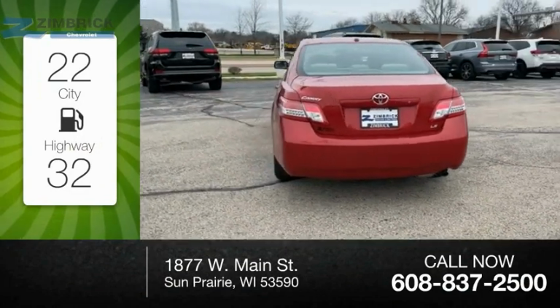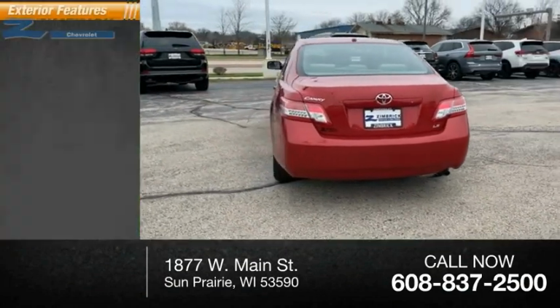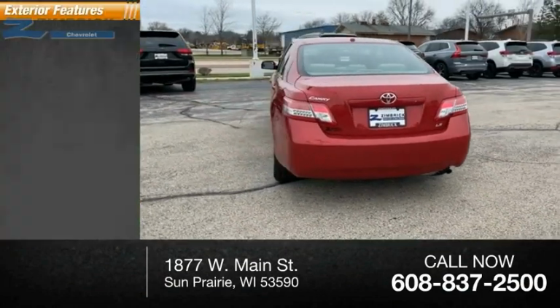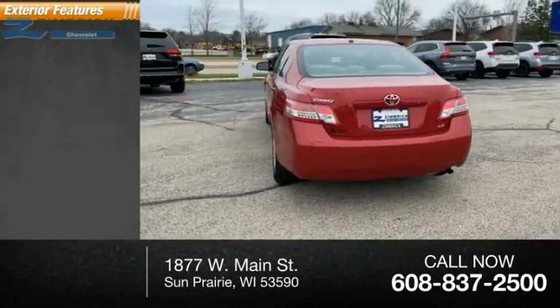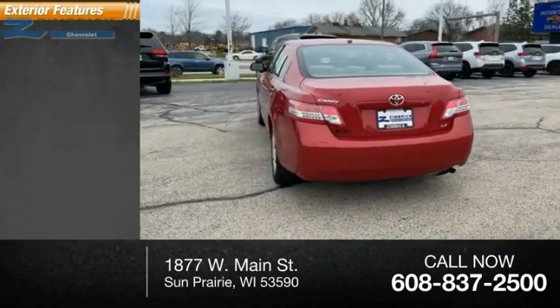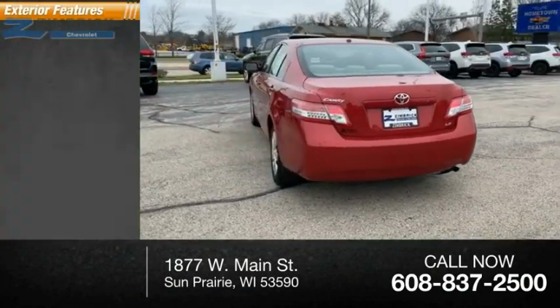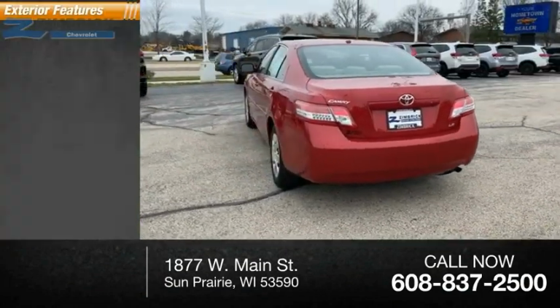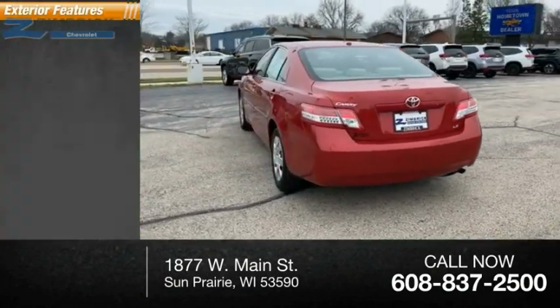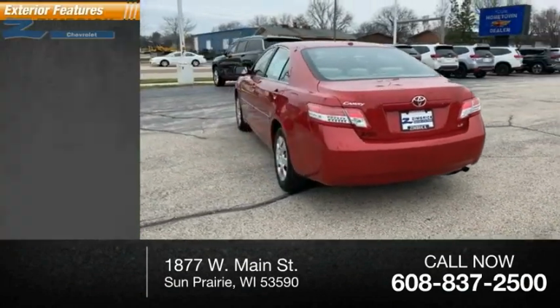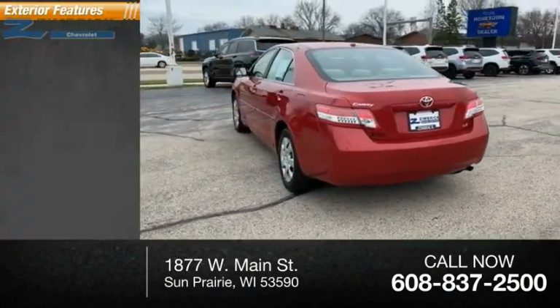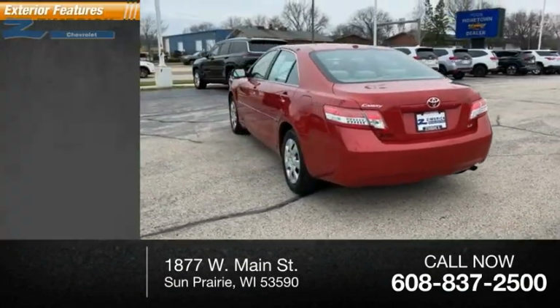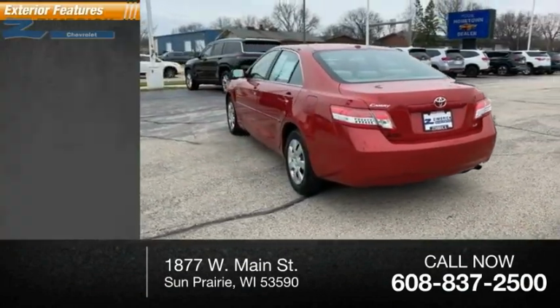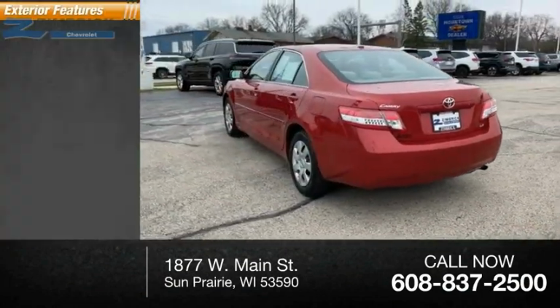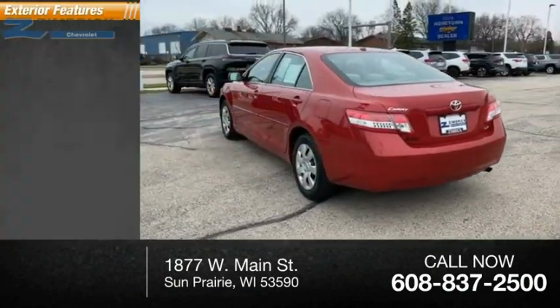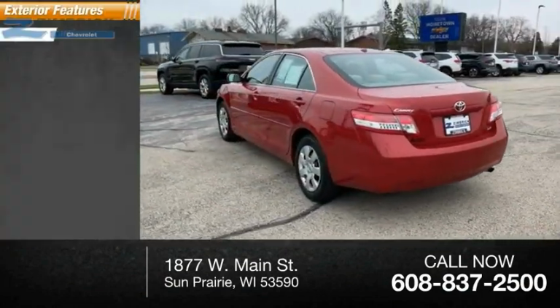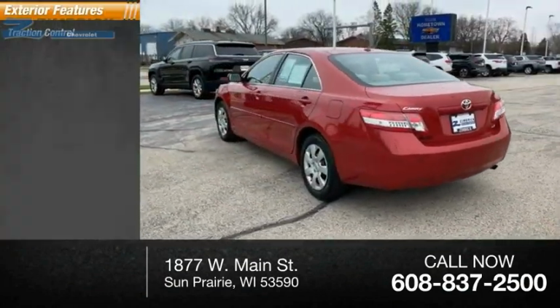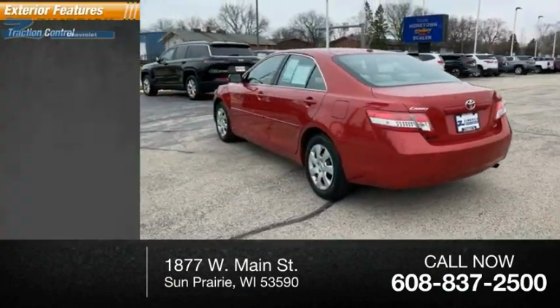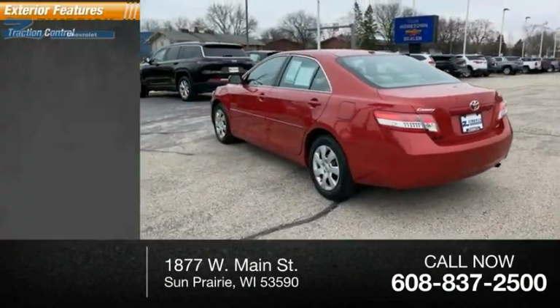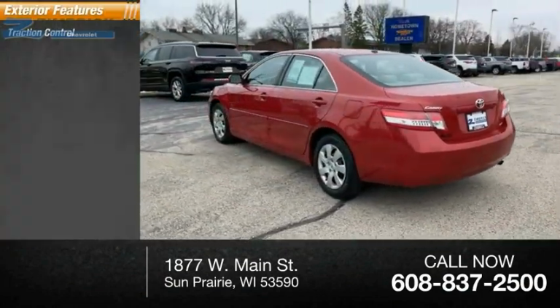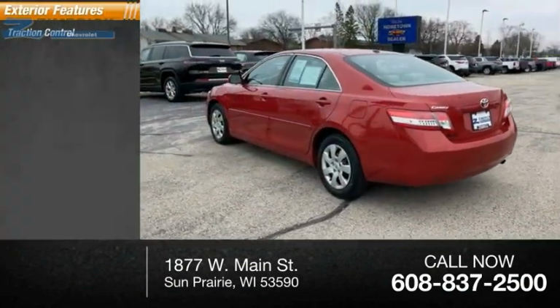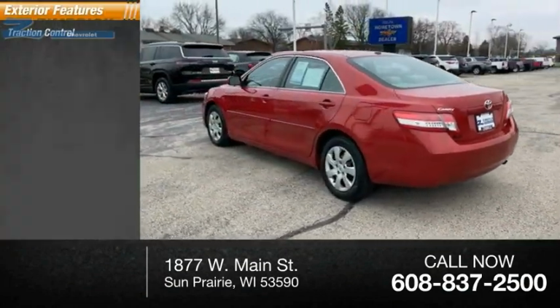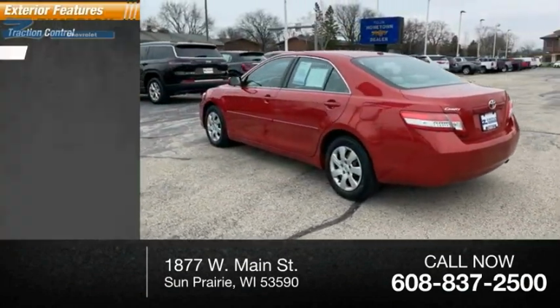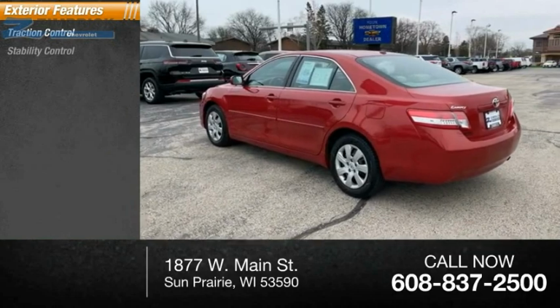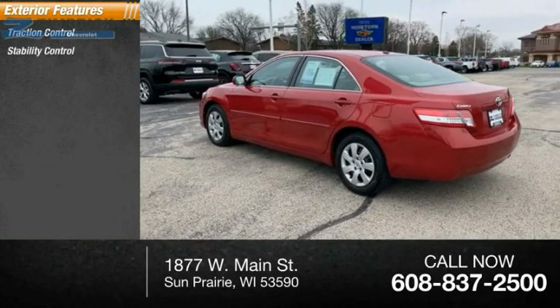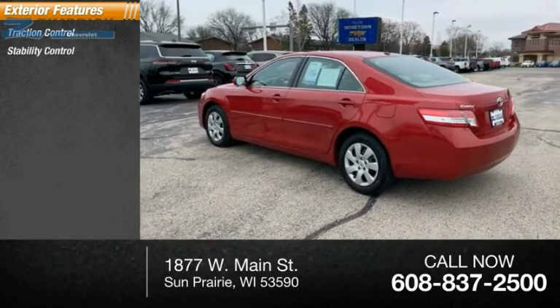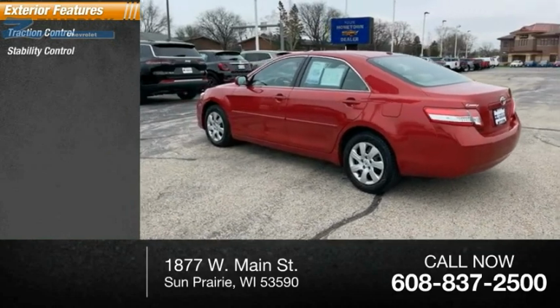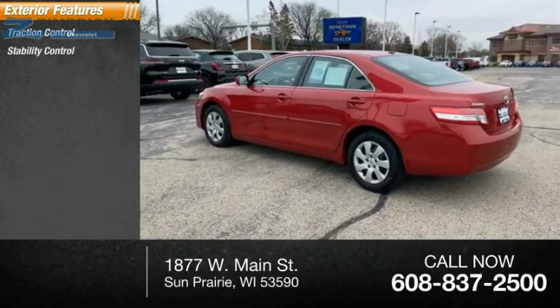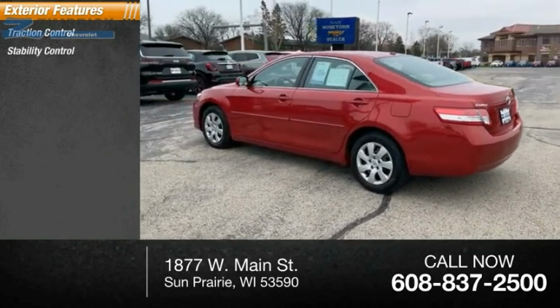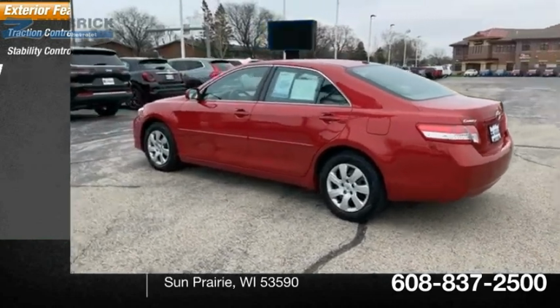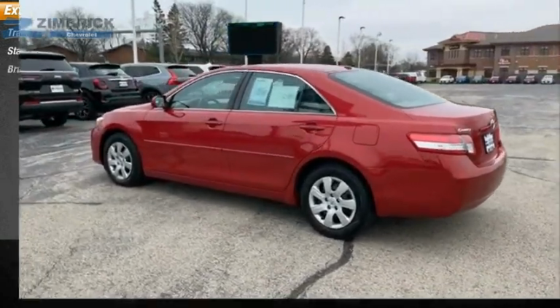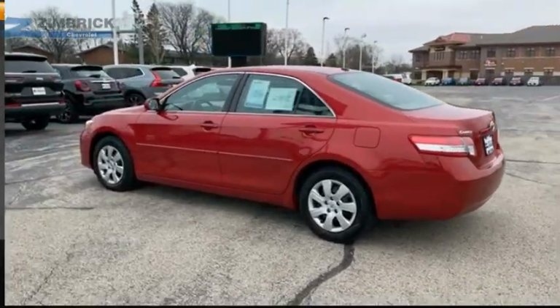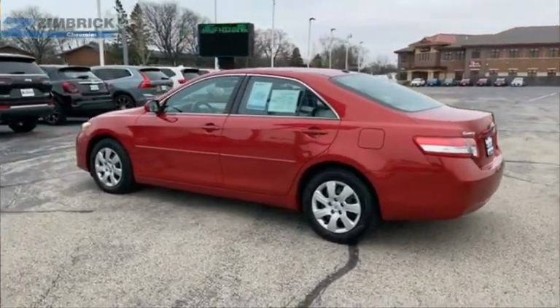Here are some of this vehicle's great options: traction control, stability control, and braking assist.